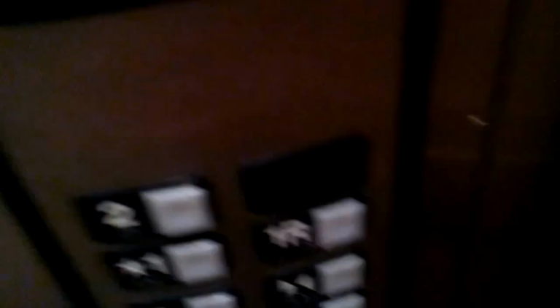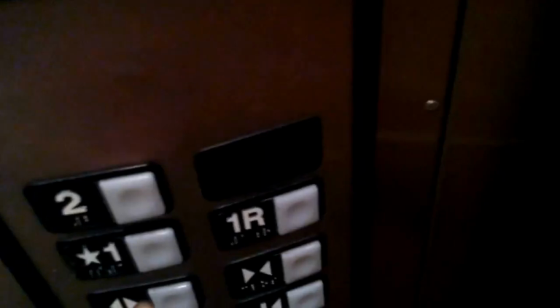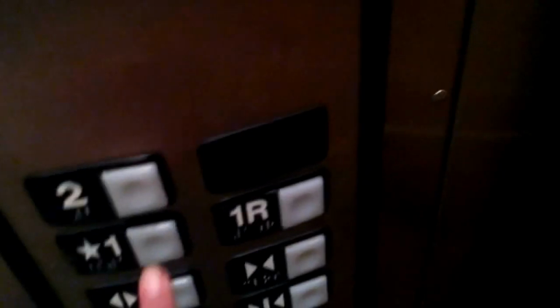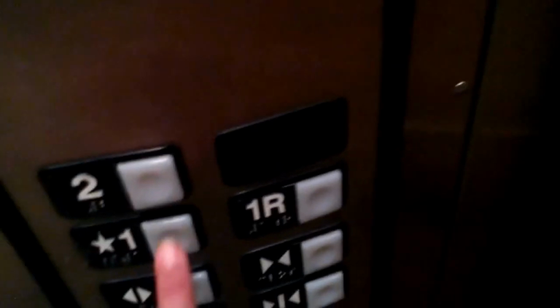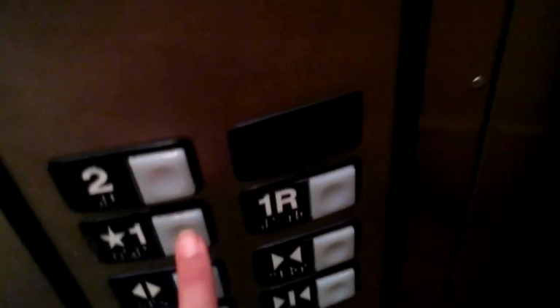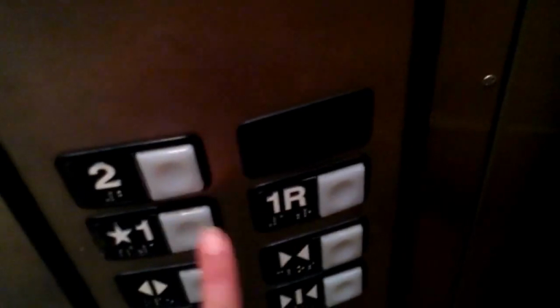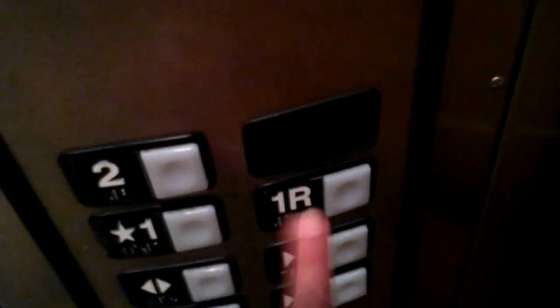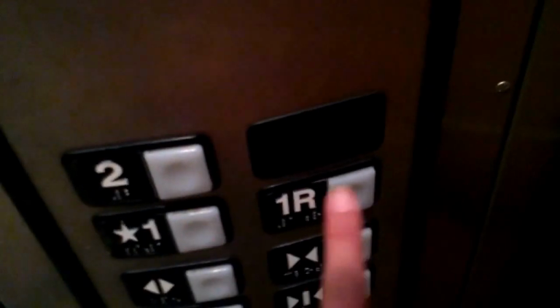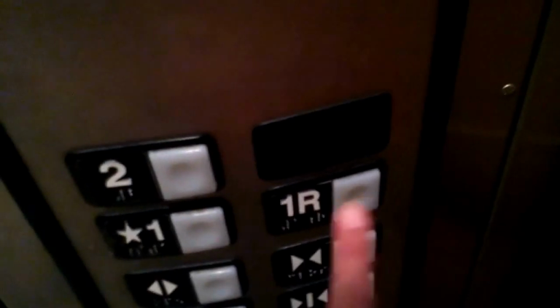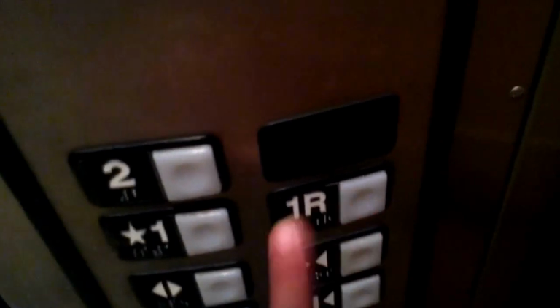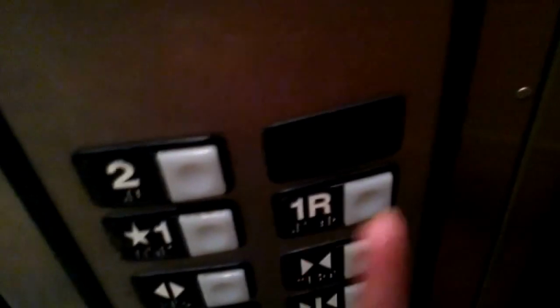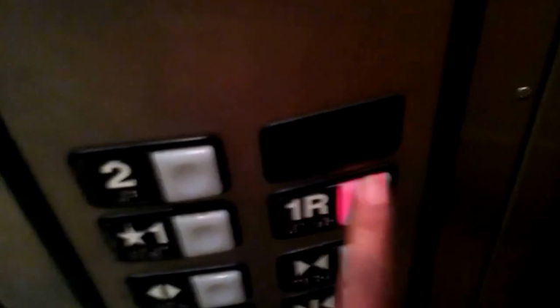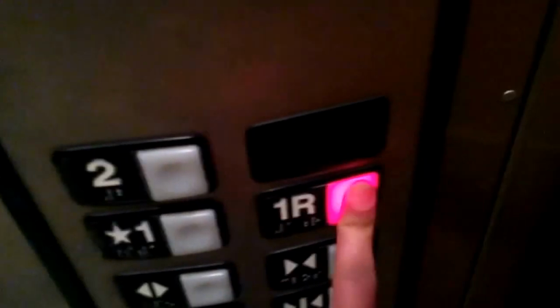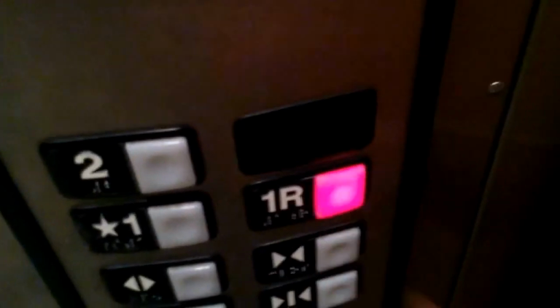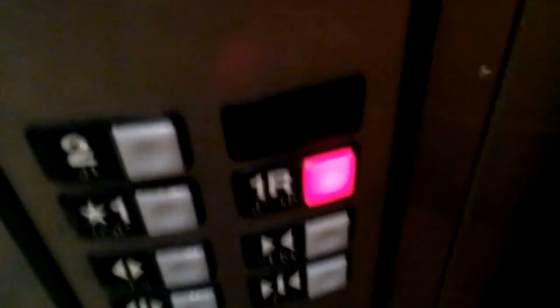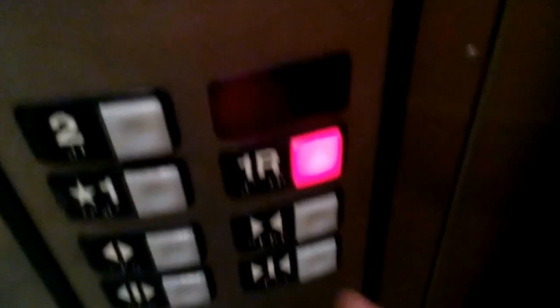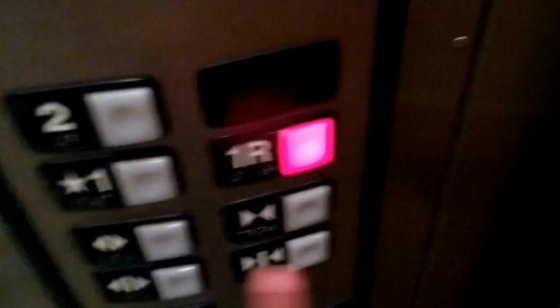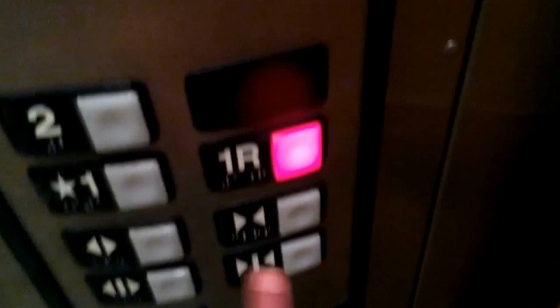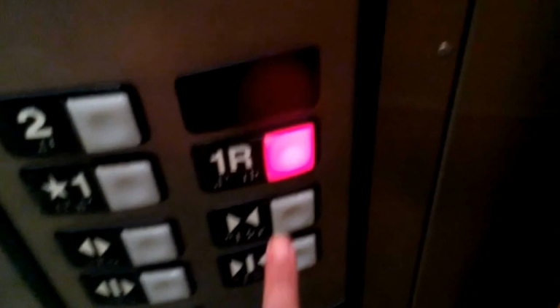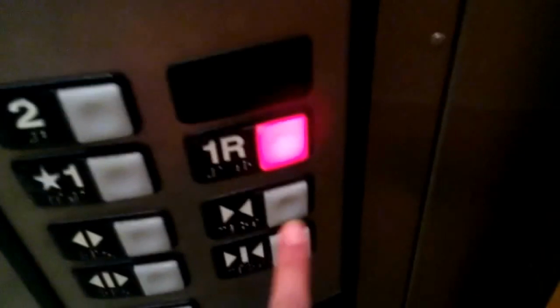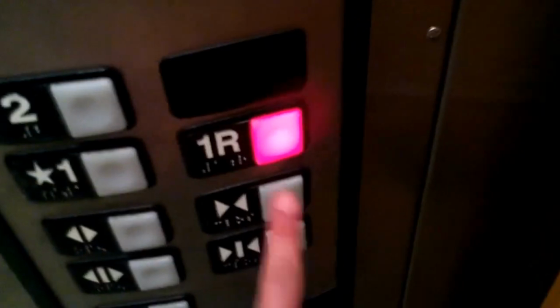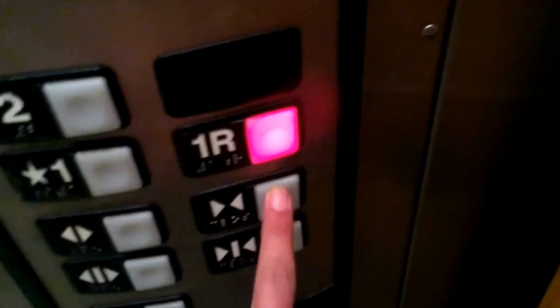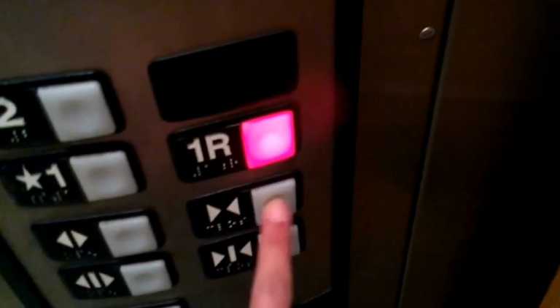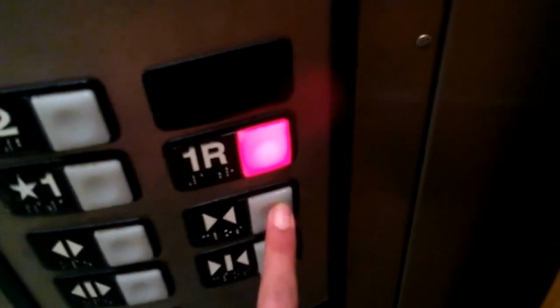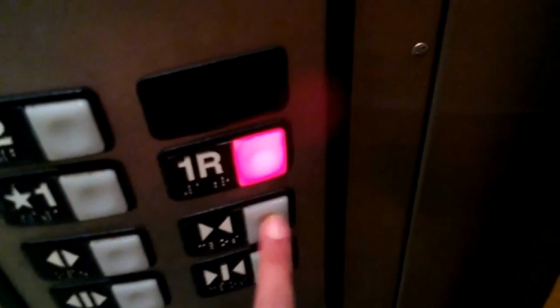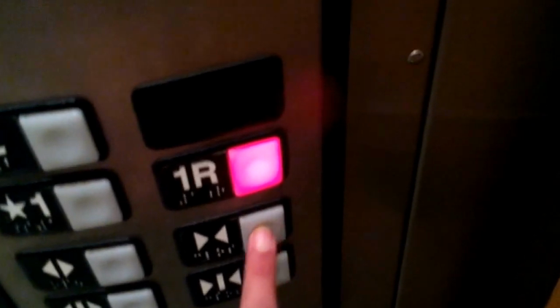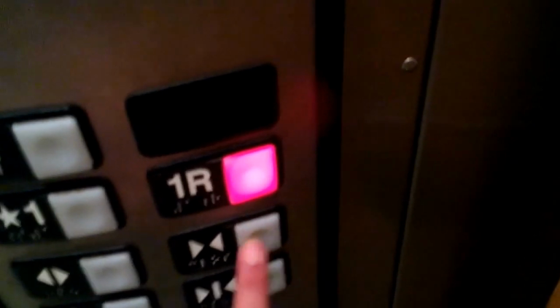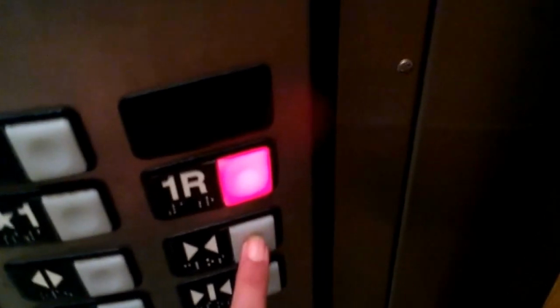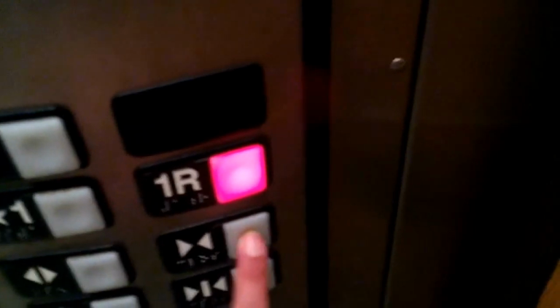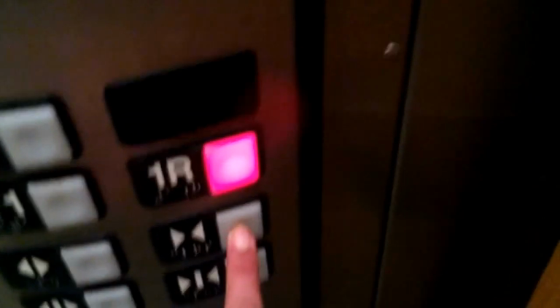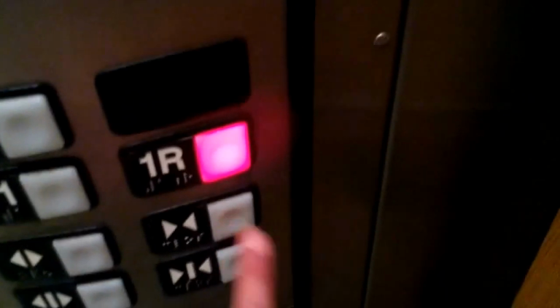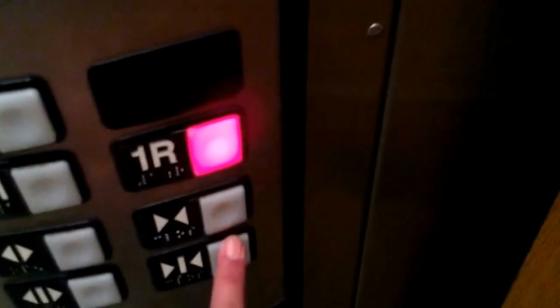Let's go down to one. We got on that one R, so we'll go down to one R.